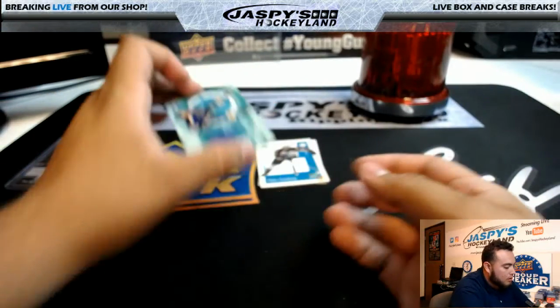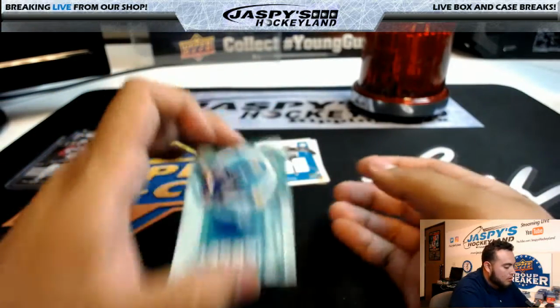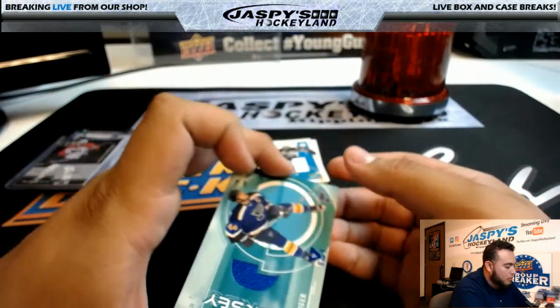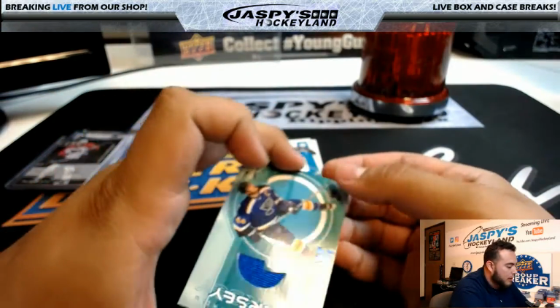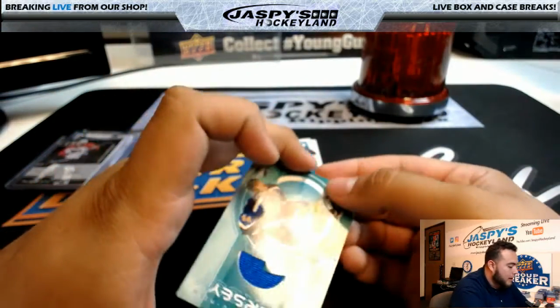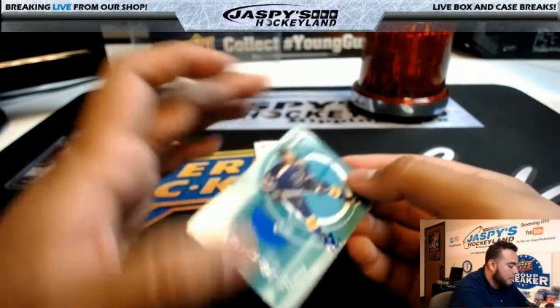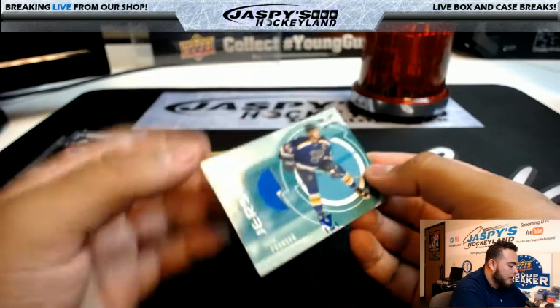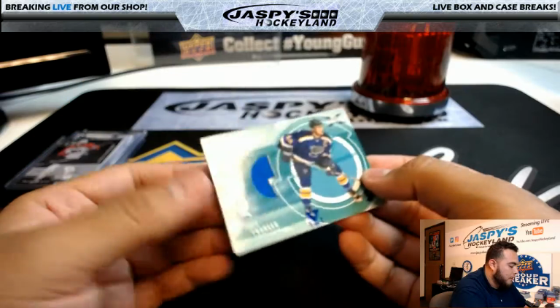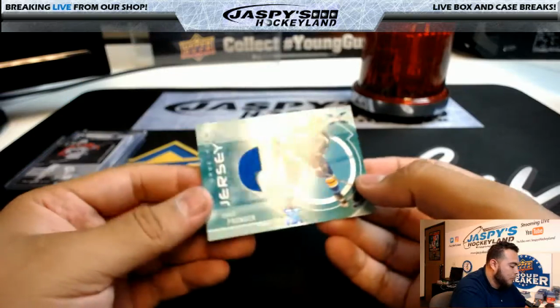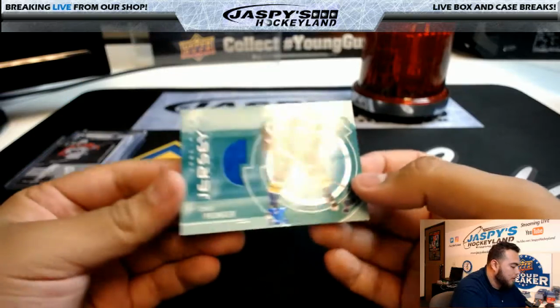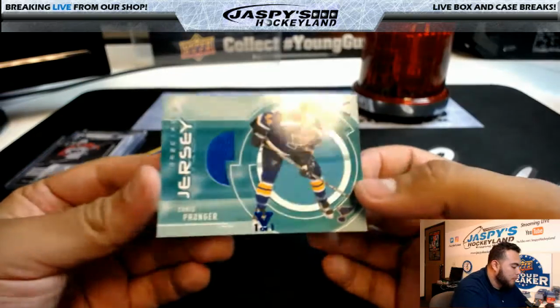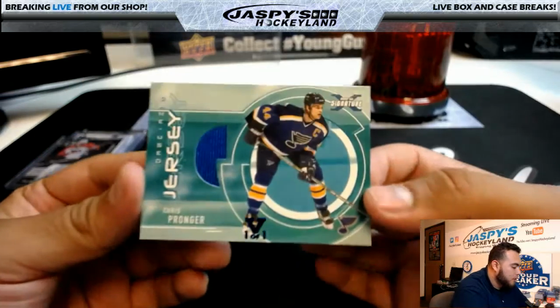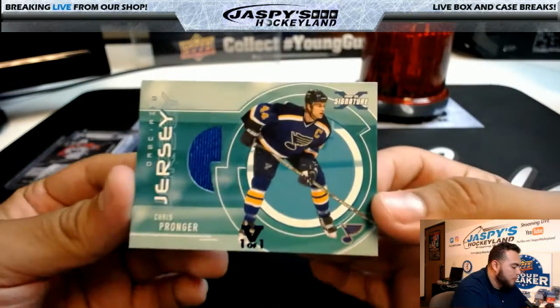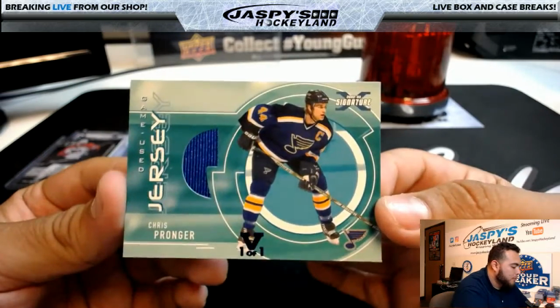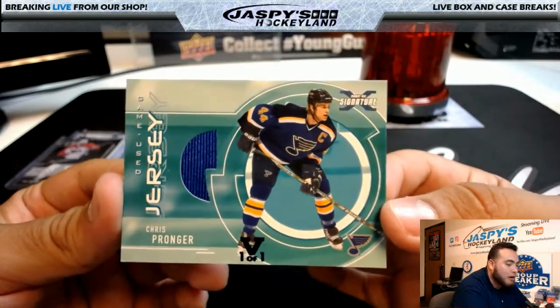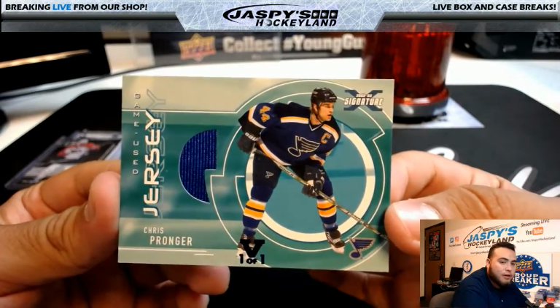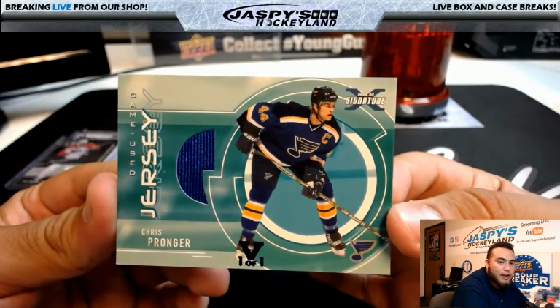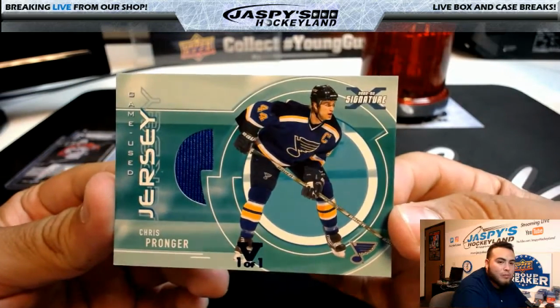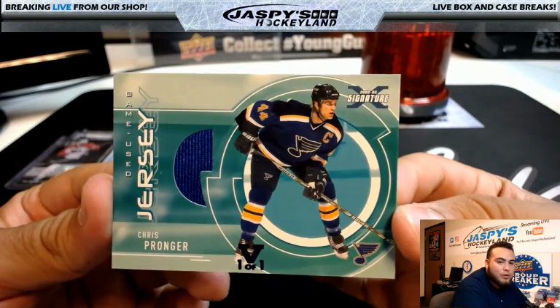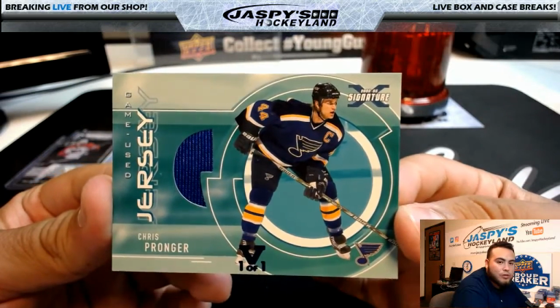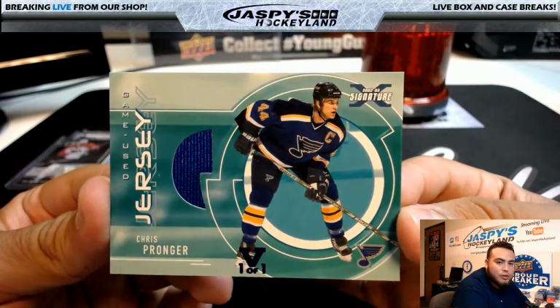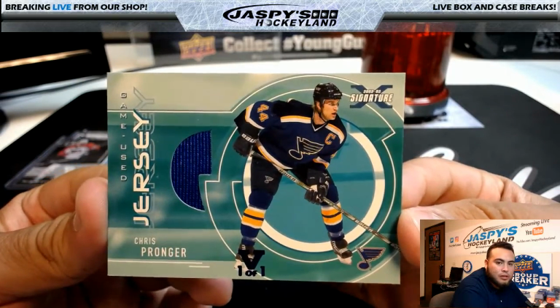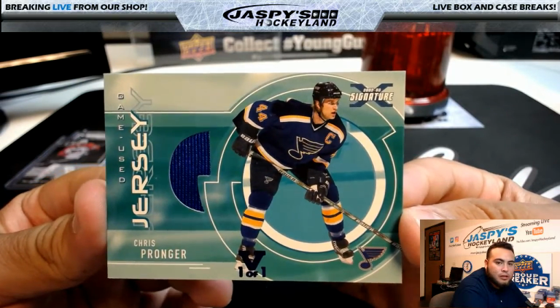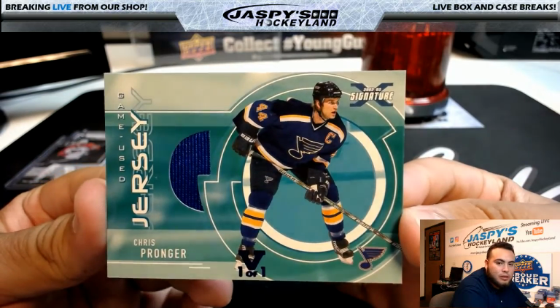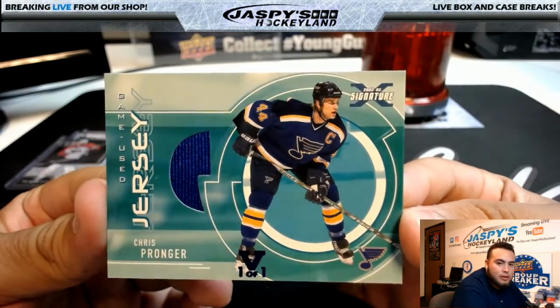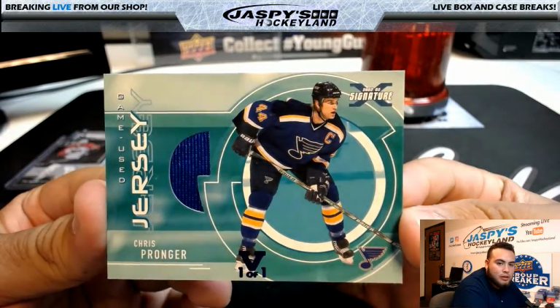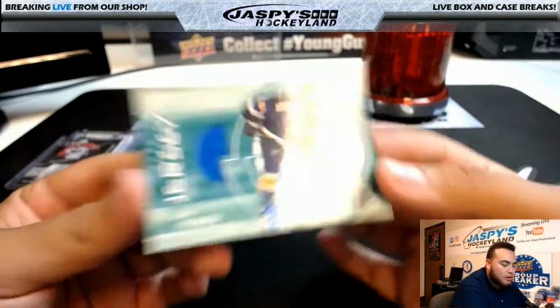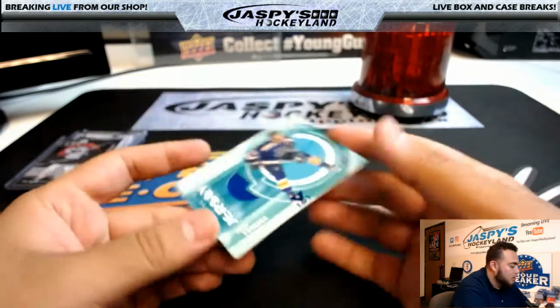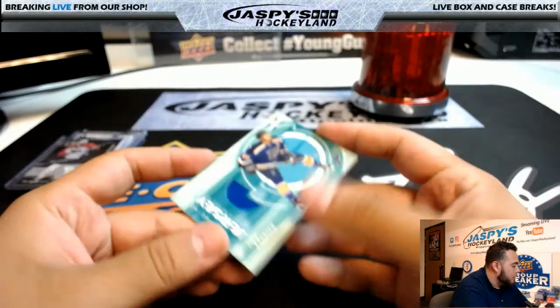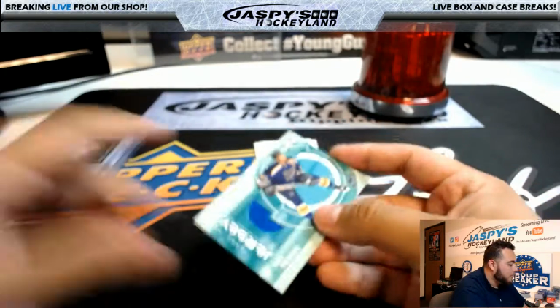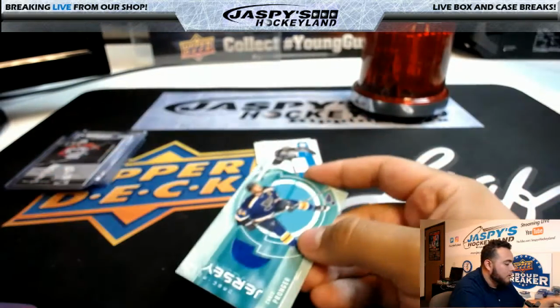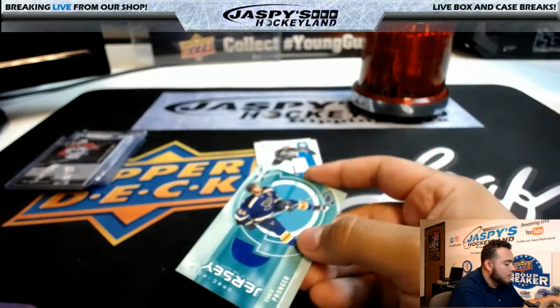We have a Vault 101, Chris Pronger, Game Use Jersey. That's pretty nice.